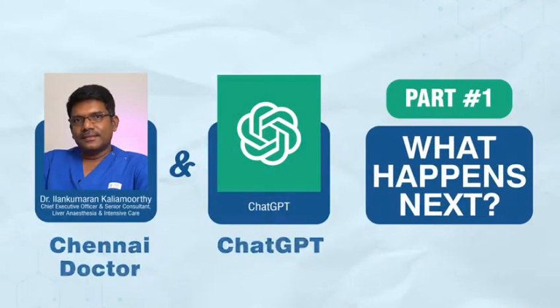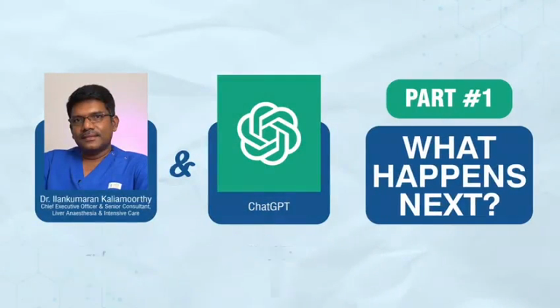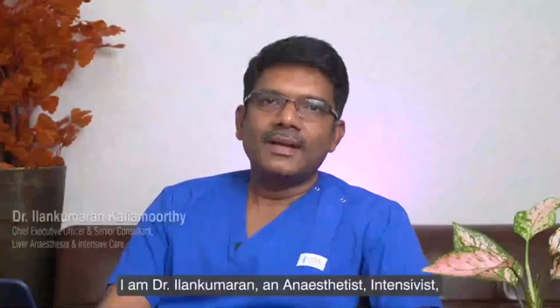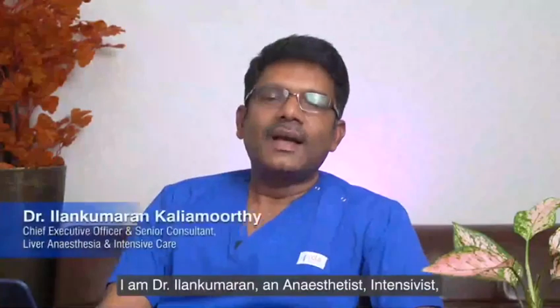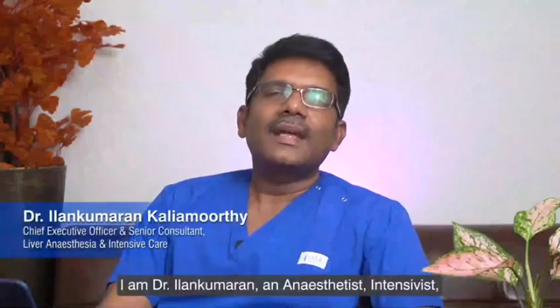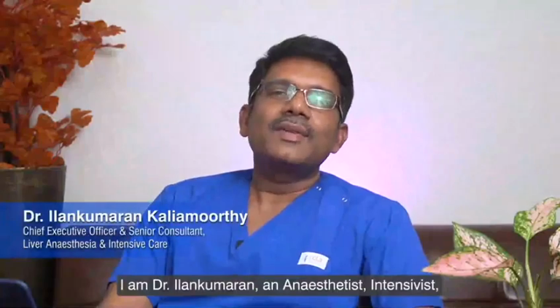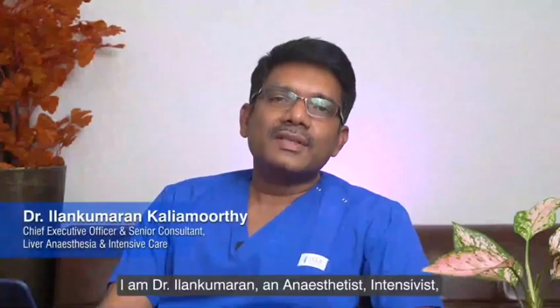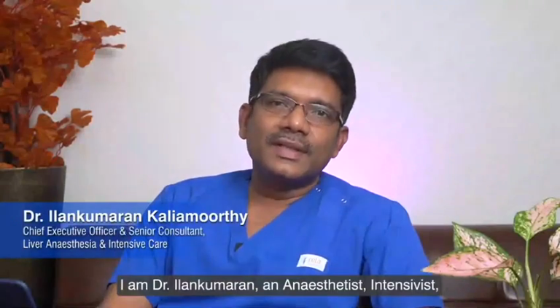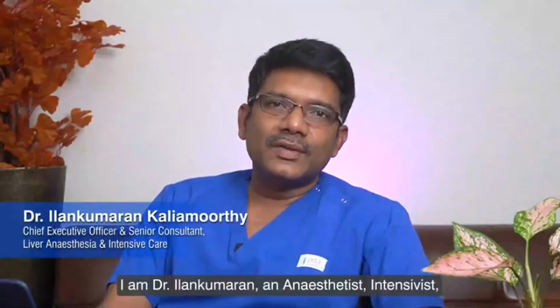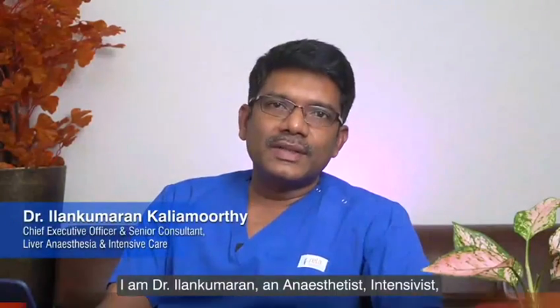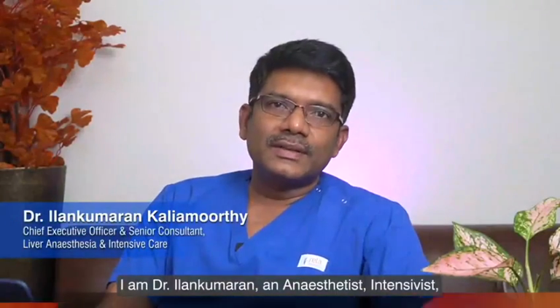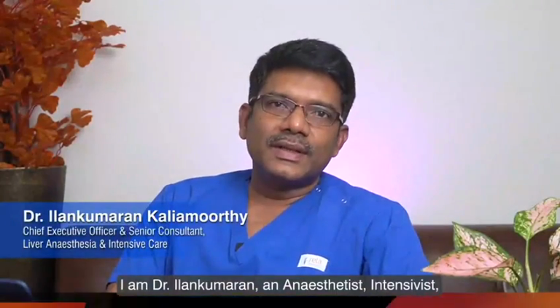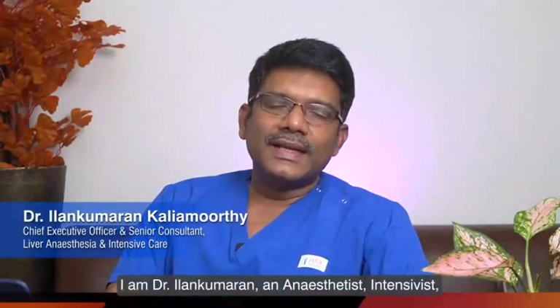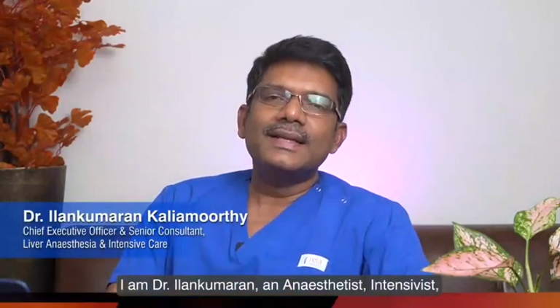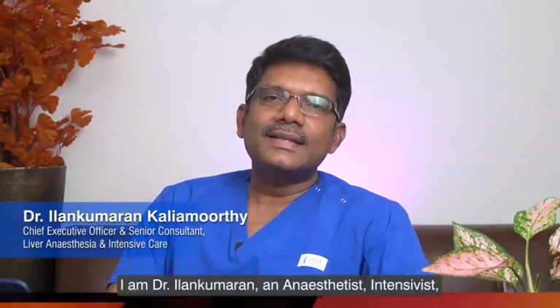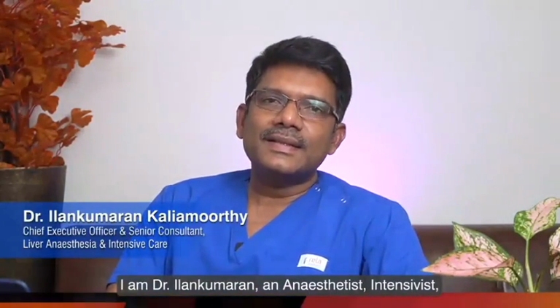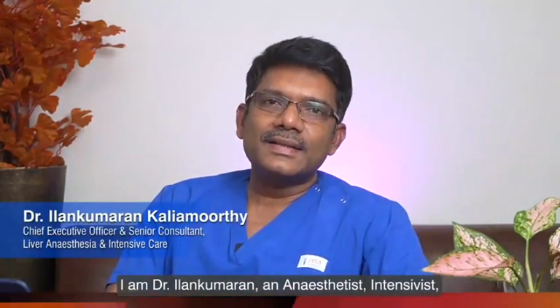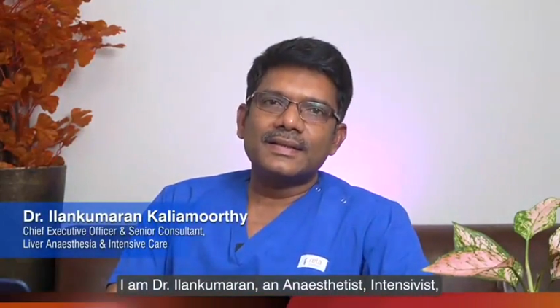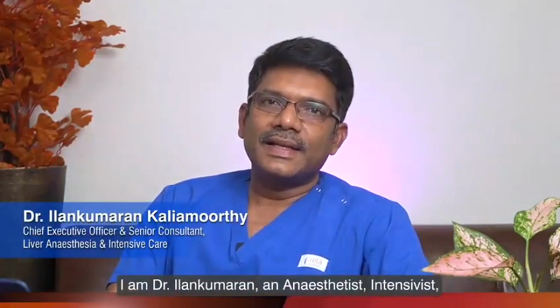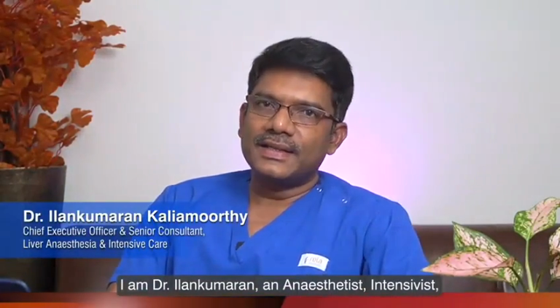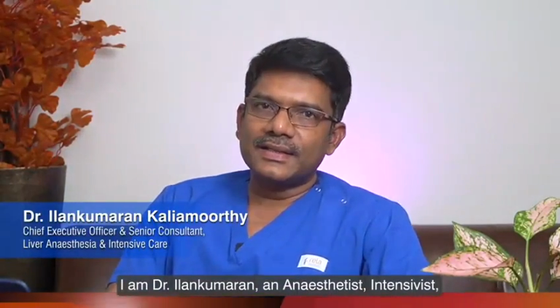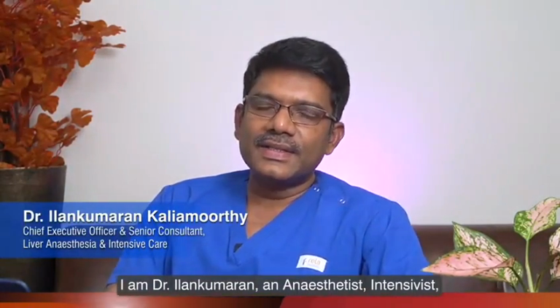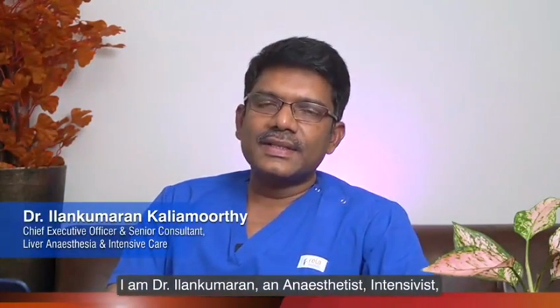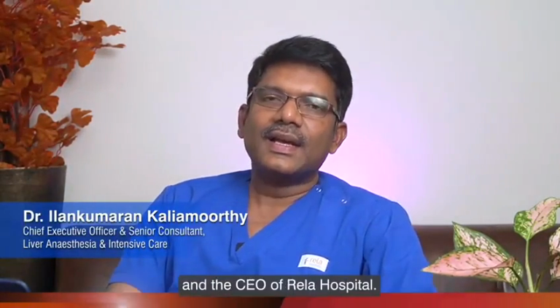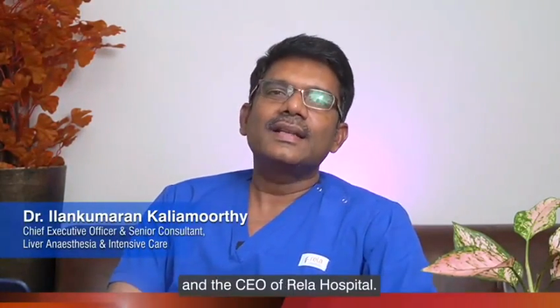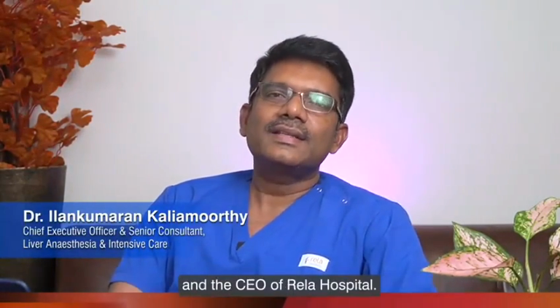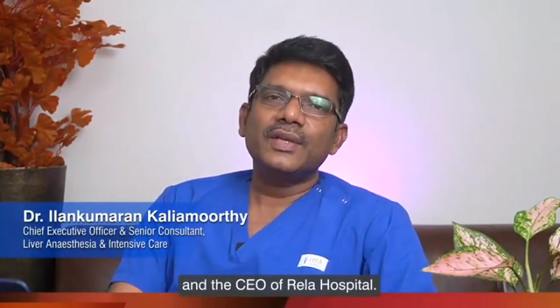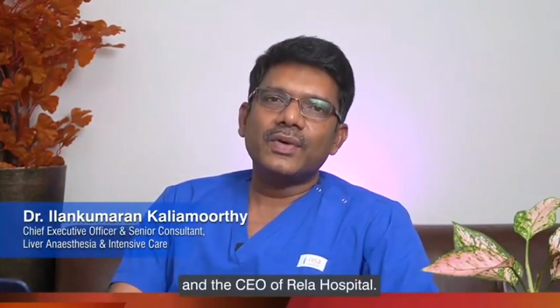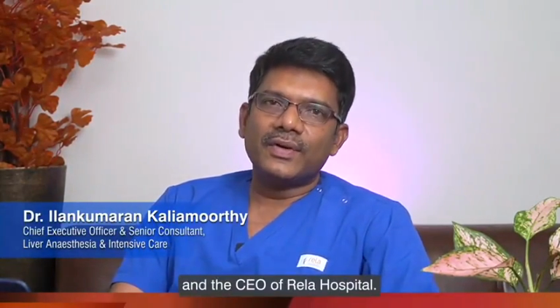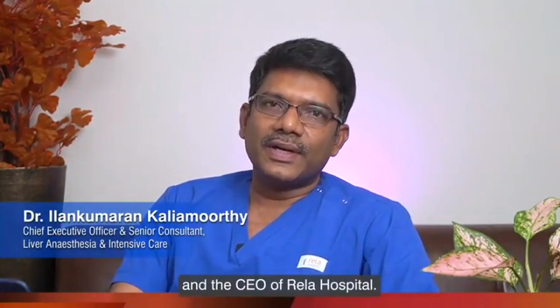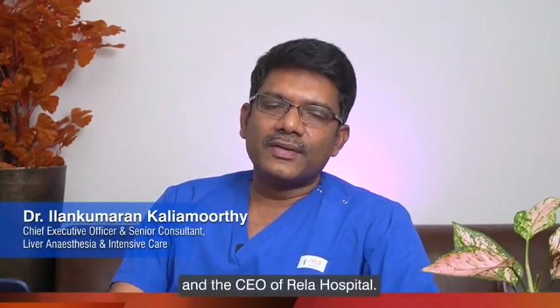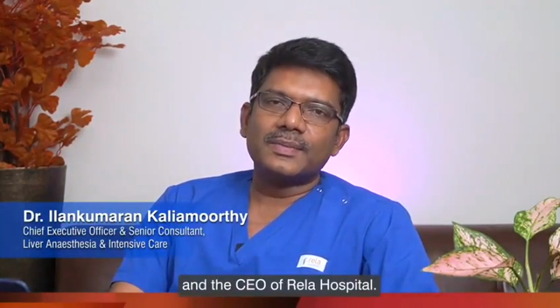I am Dr. Ilan Kumran, an anaesthetist, intern specialist, and the CEO of Hello Hospital.